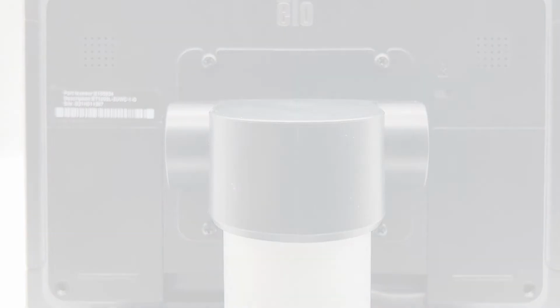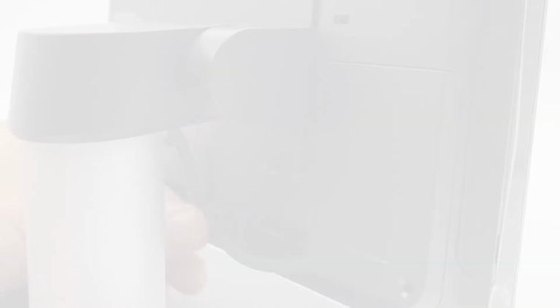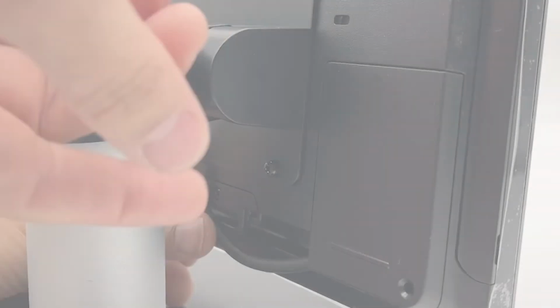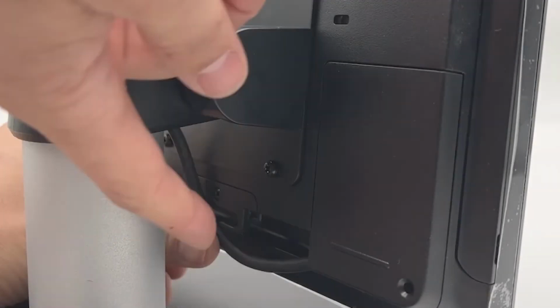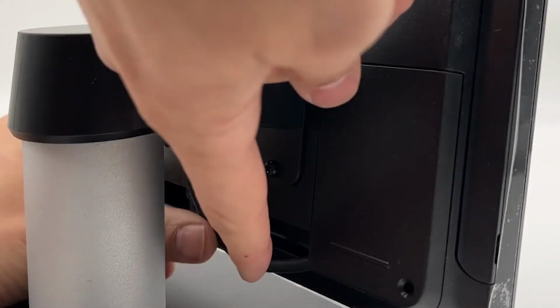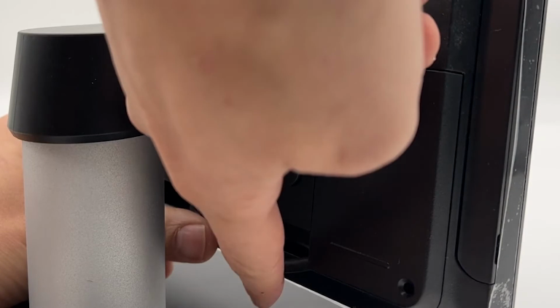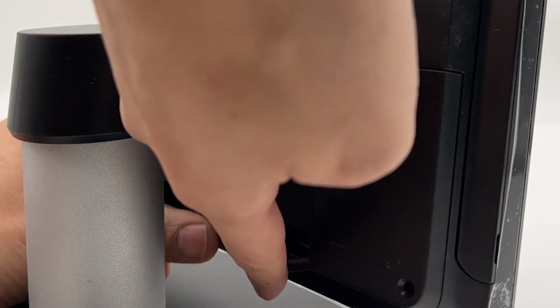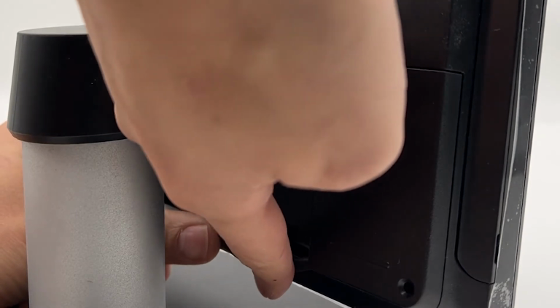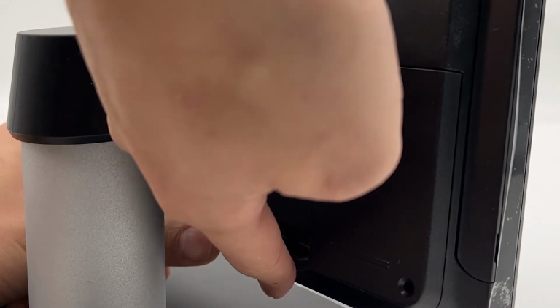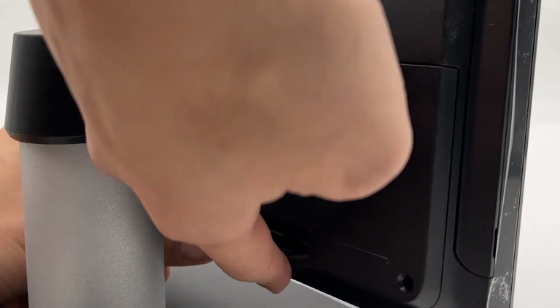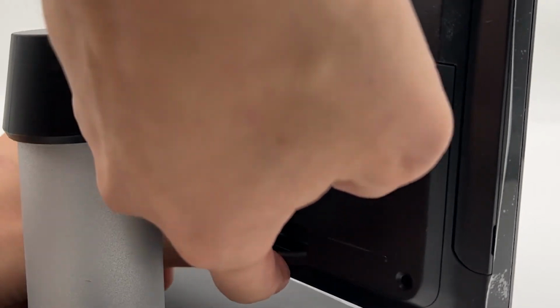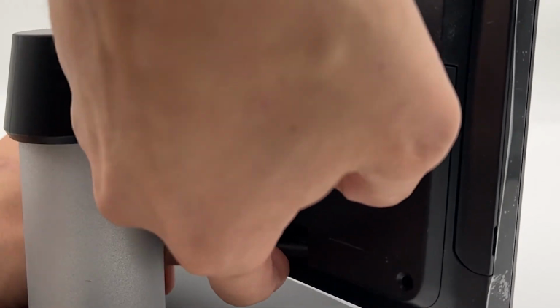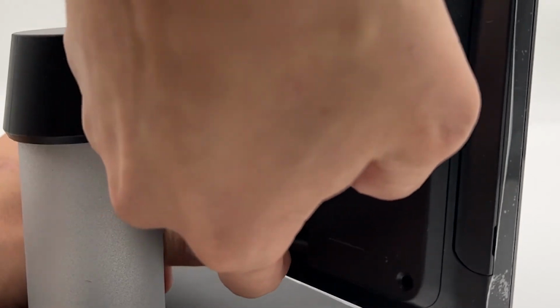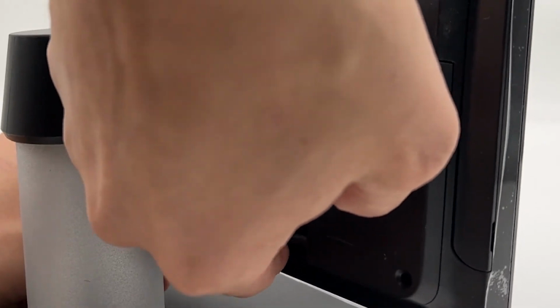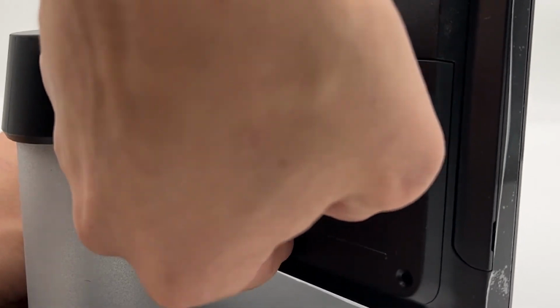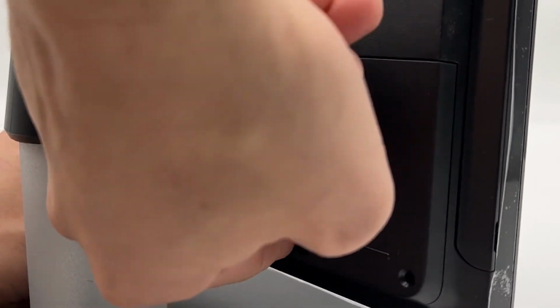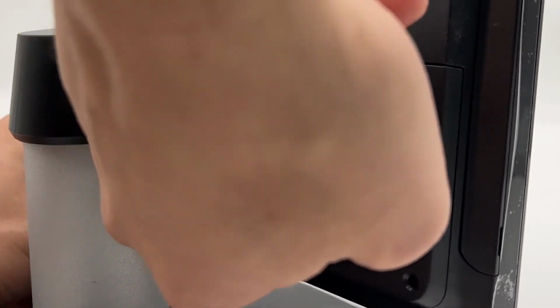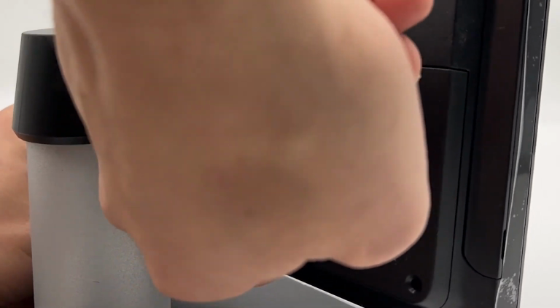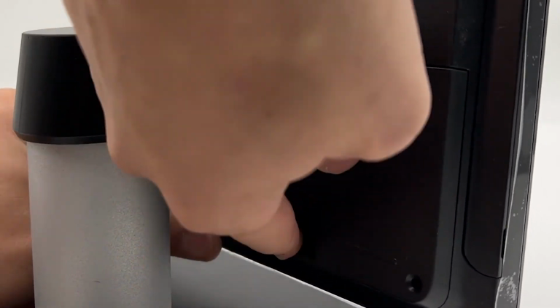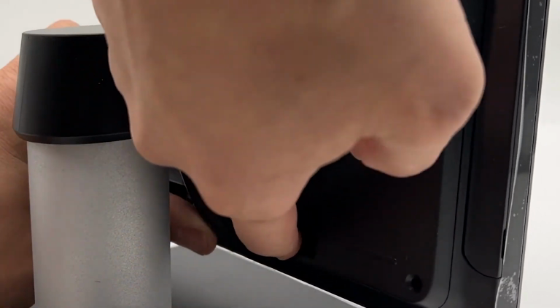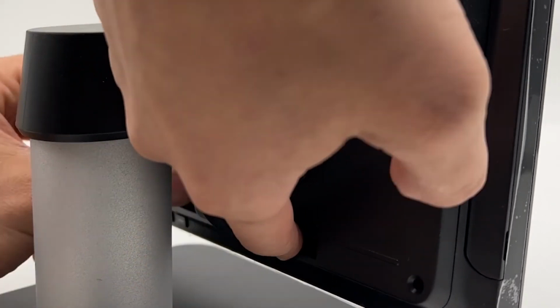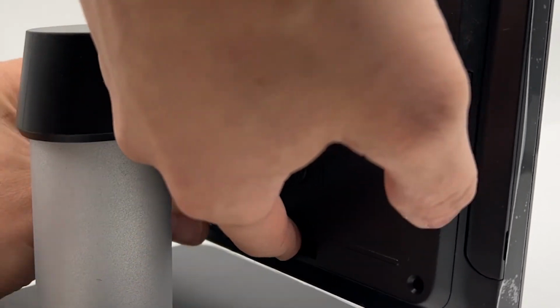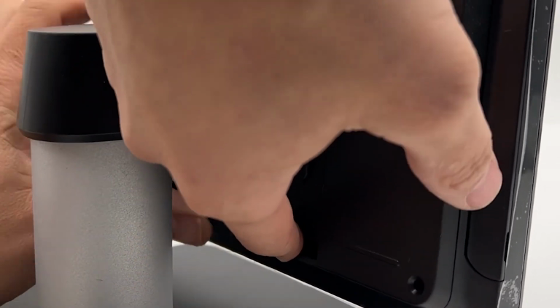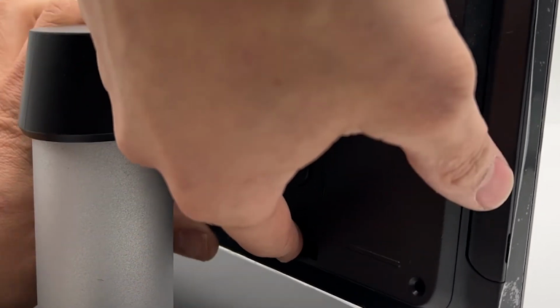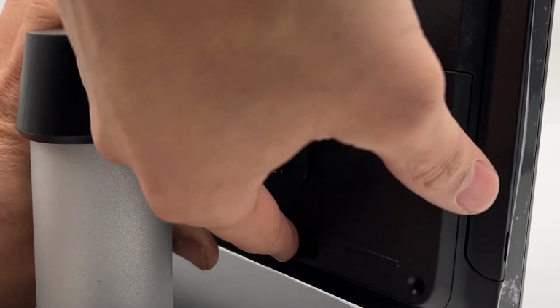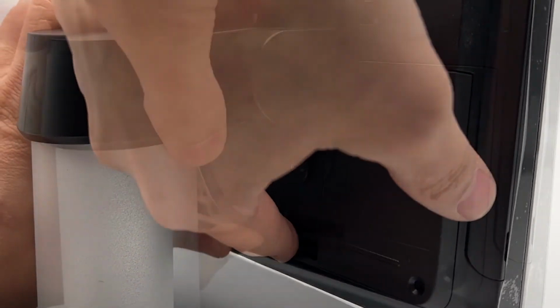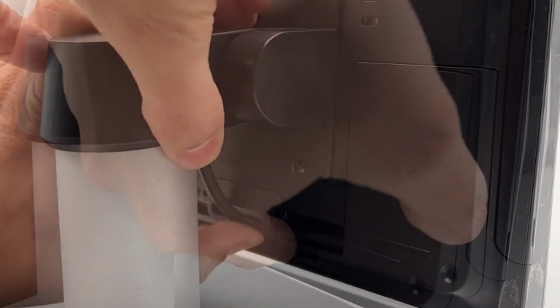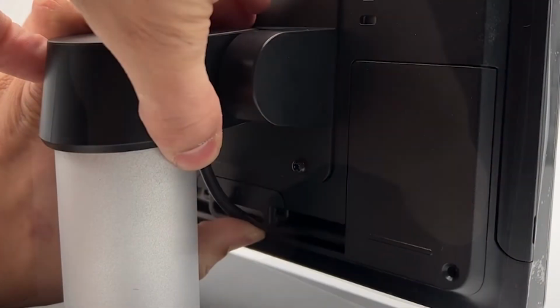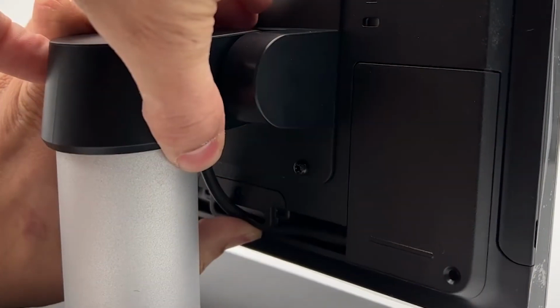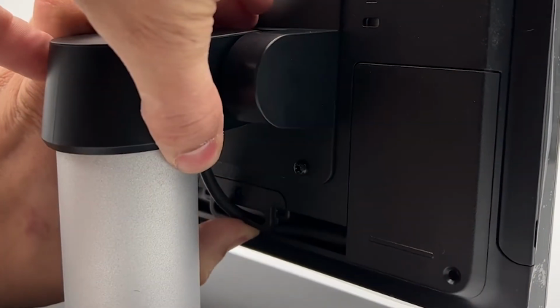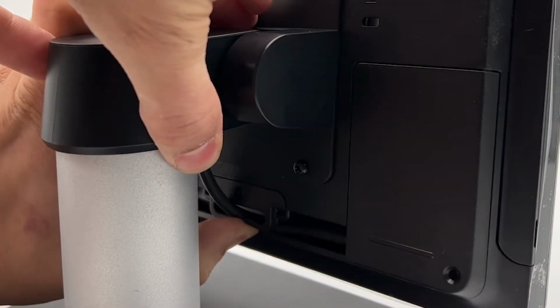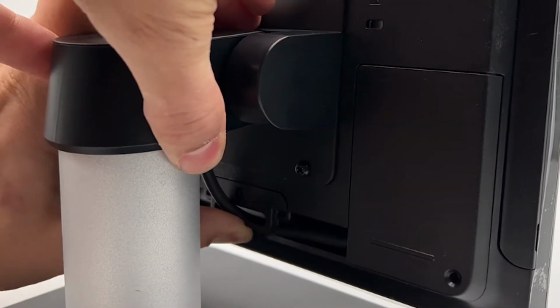For additional cable management, you can run the cord through the channel at the bottom of the screen and through the clip.